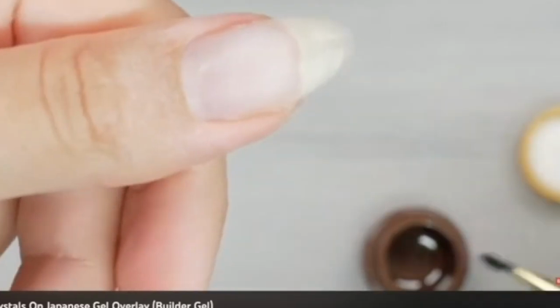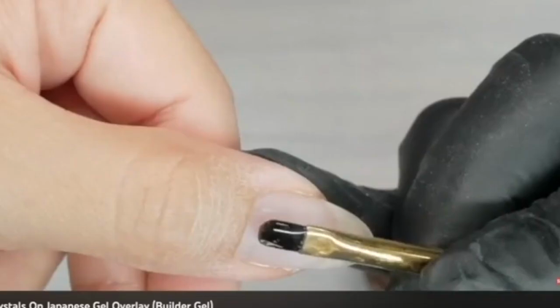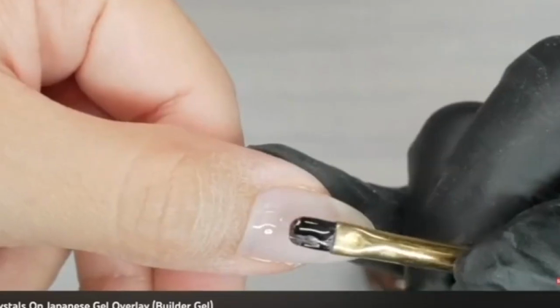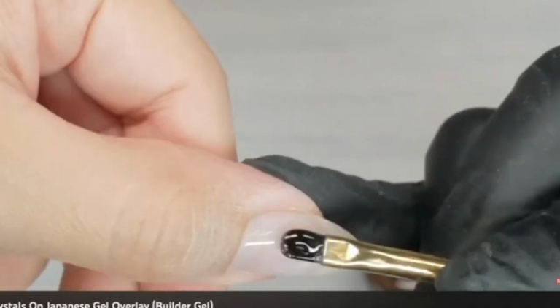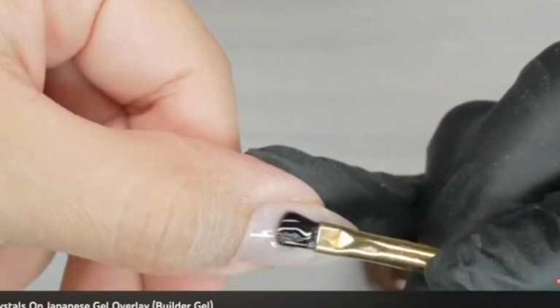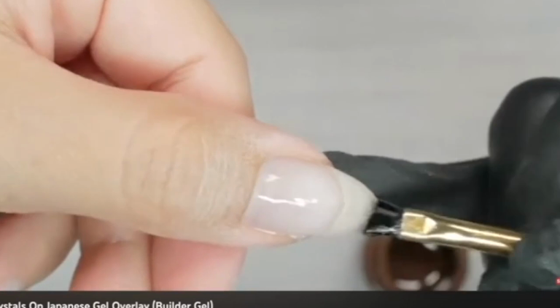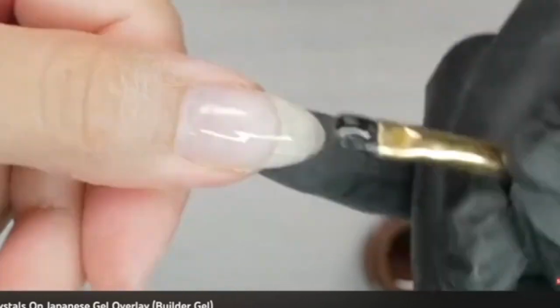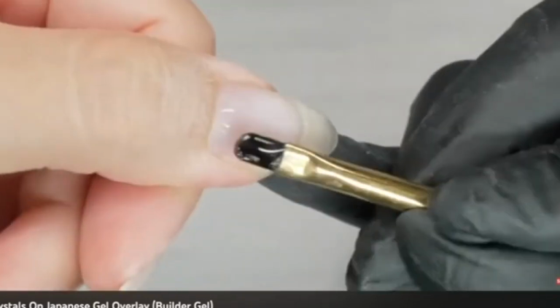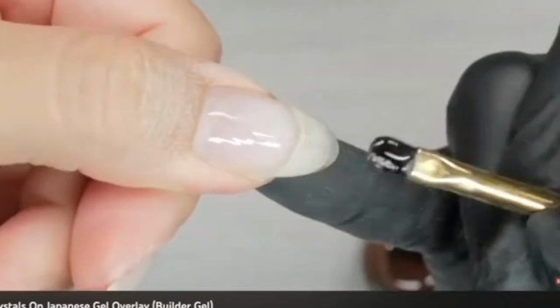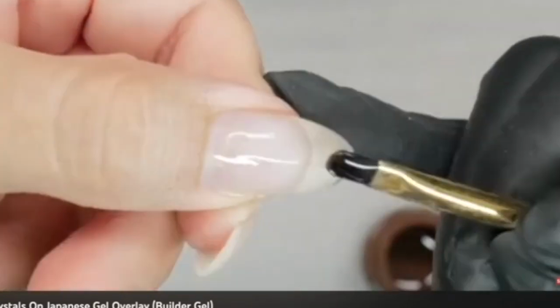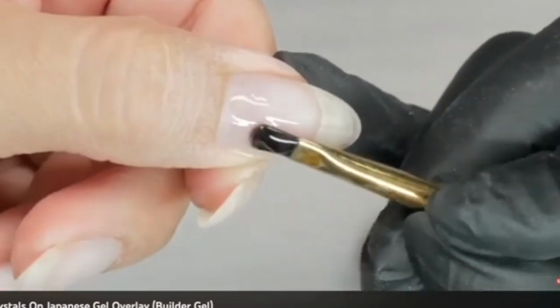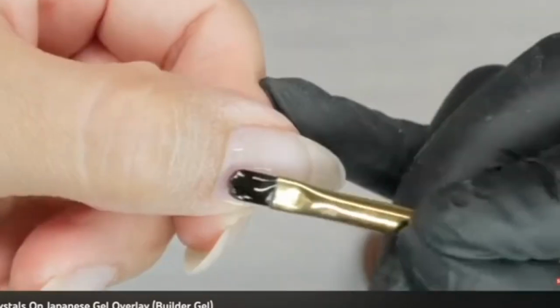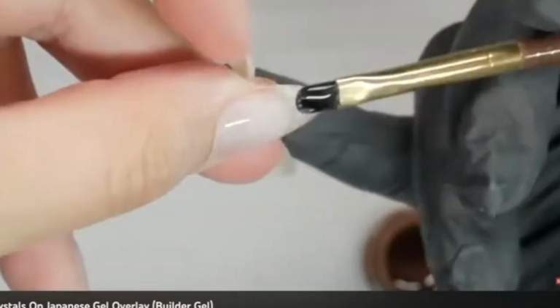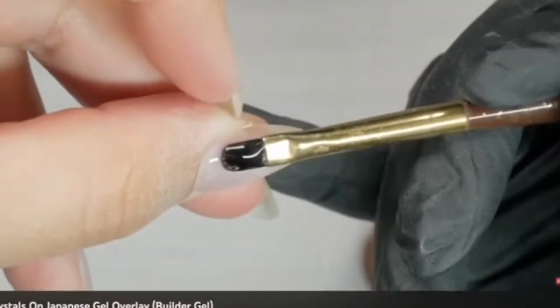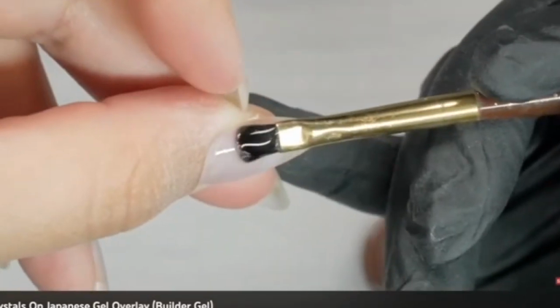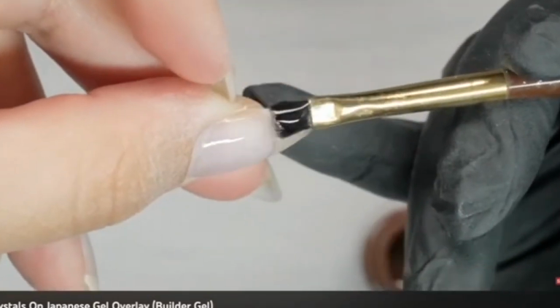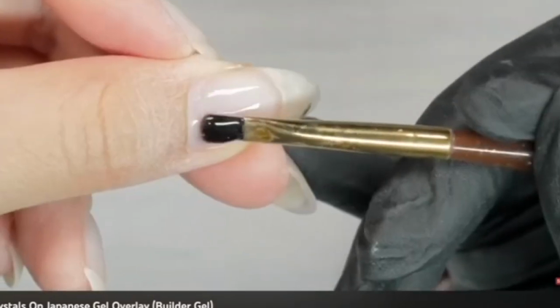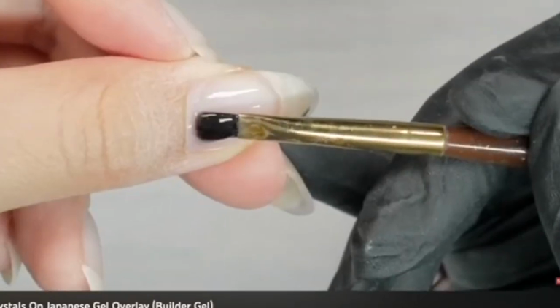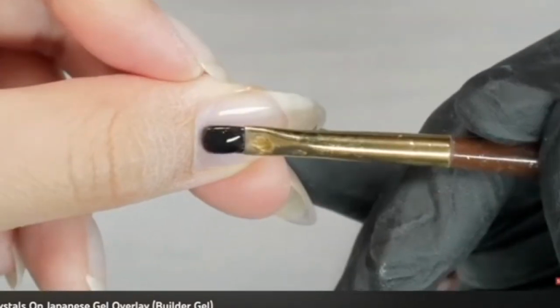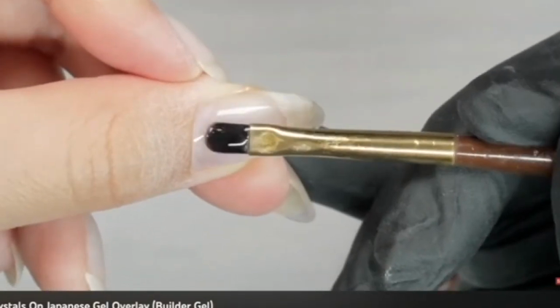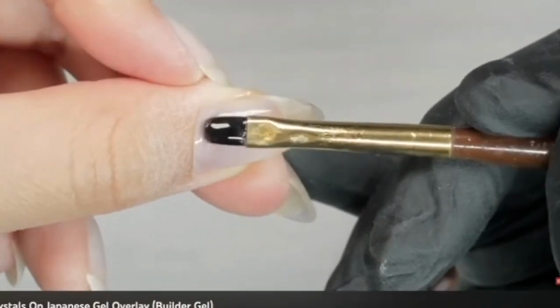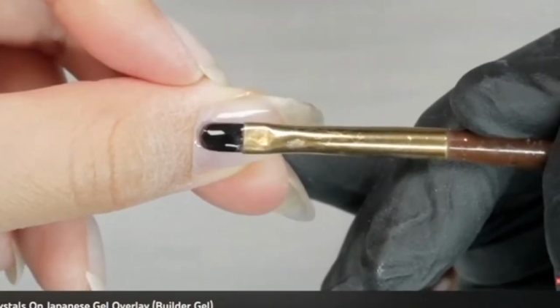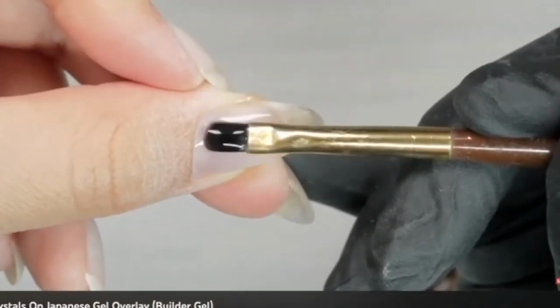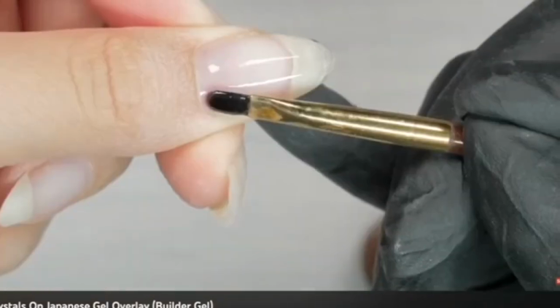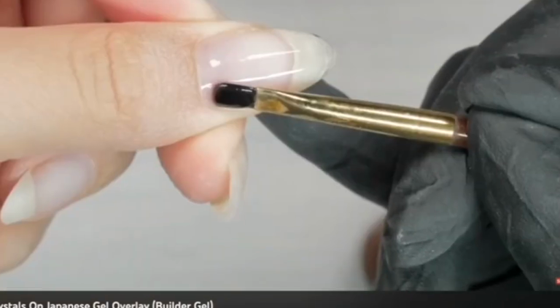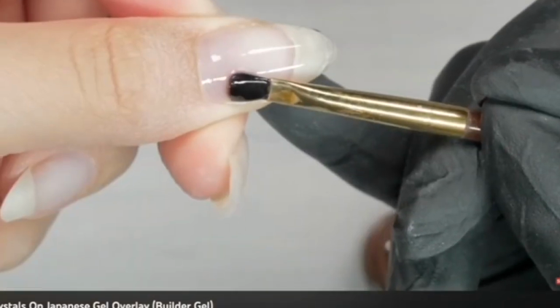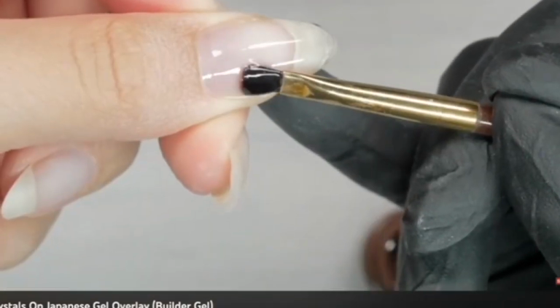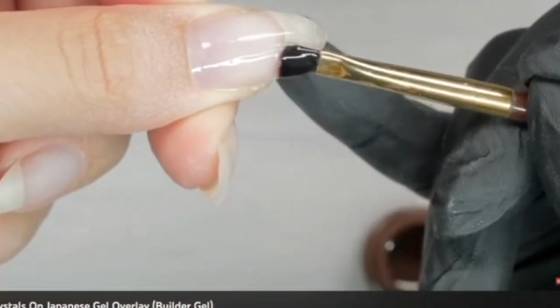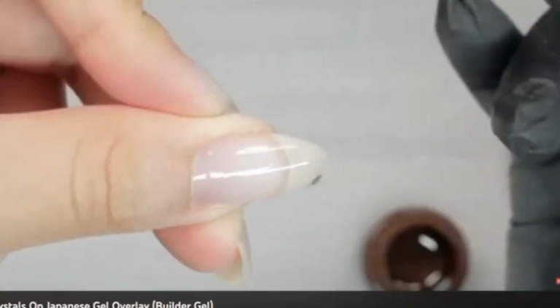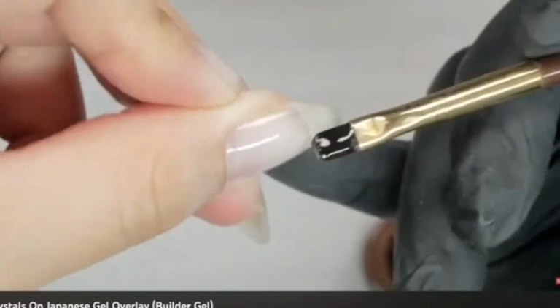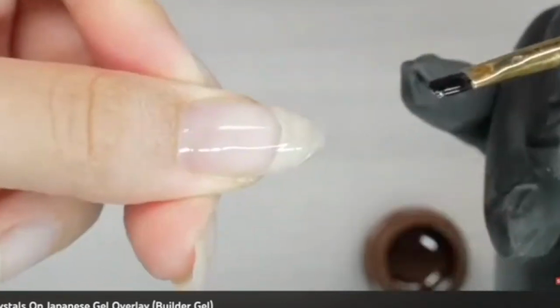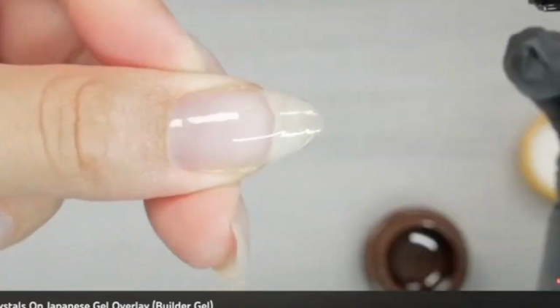Simply buff to remove shine, apply and tuck Base Max underneath, and finish with top gel.